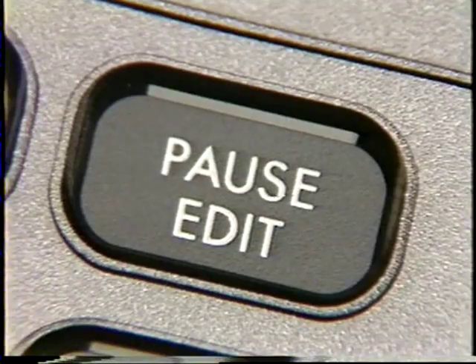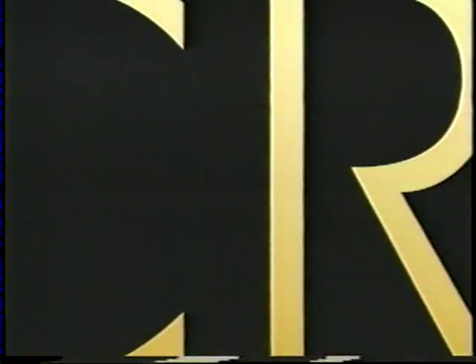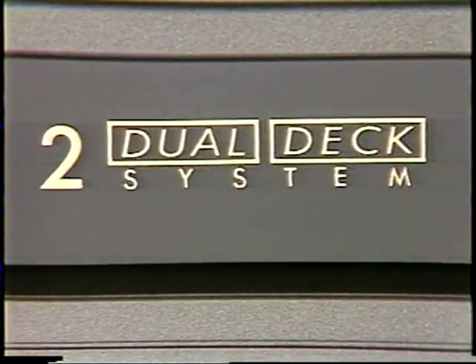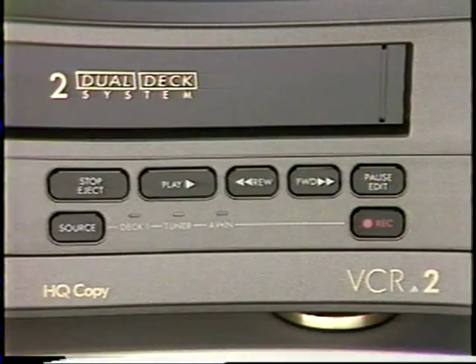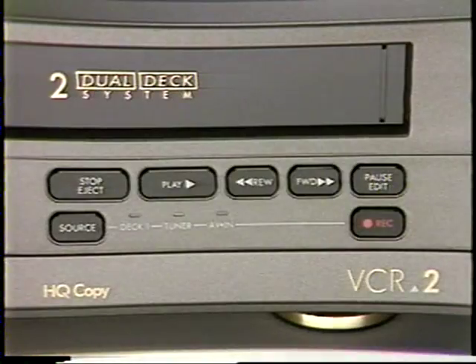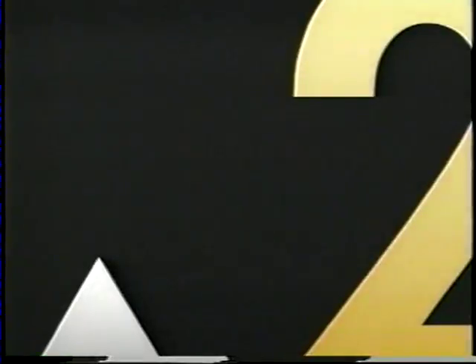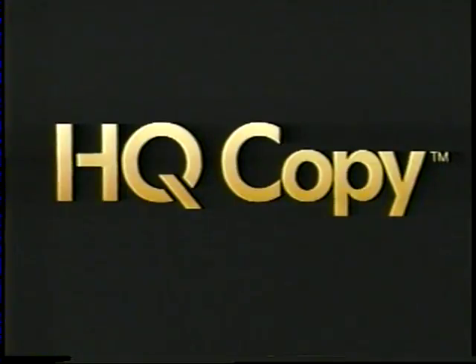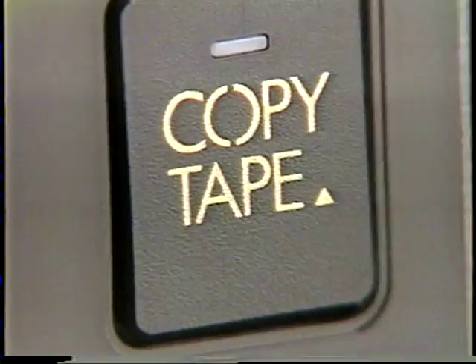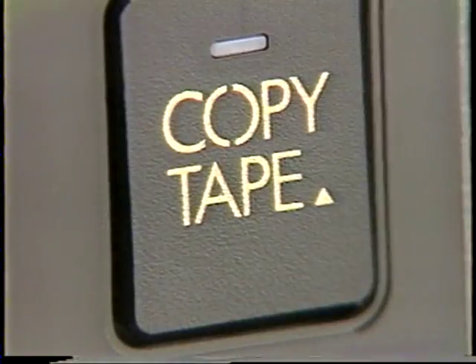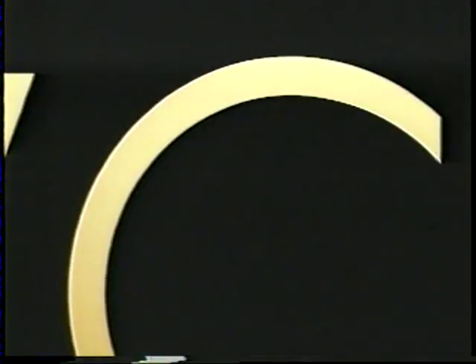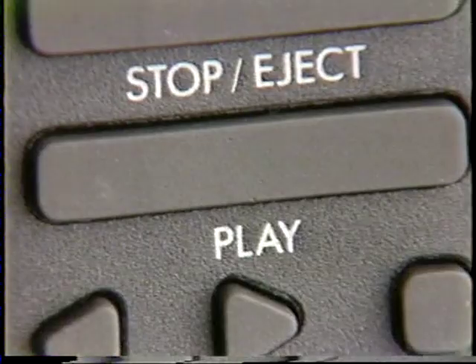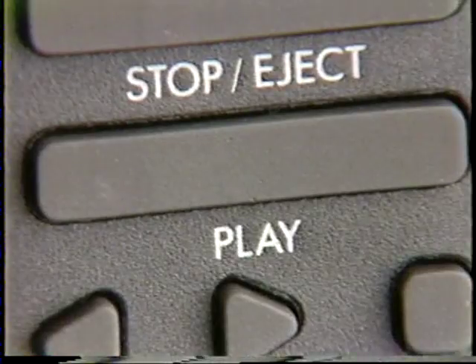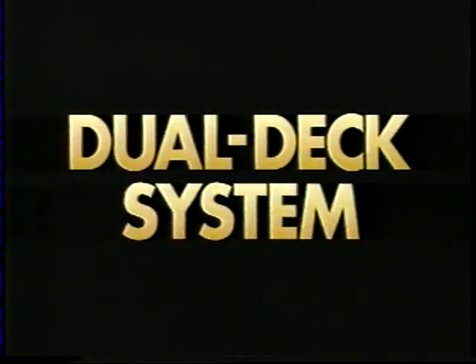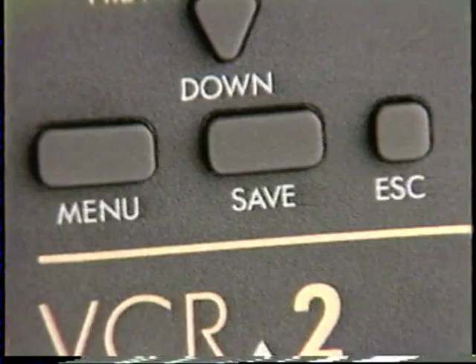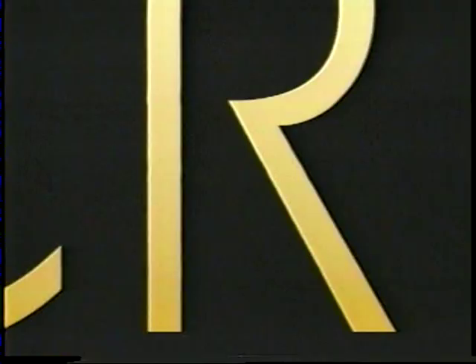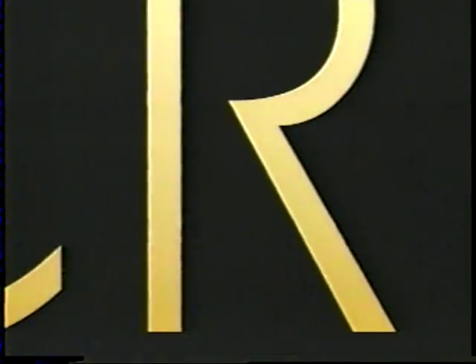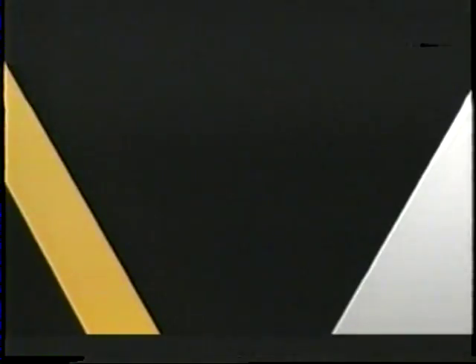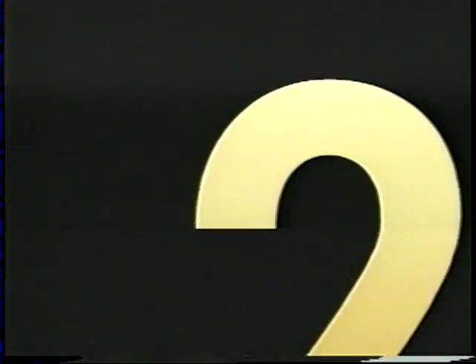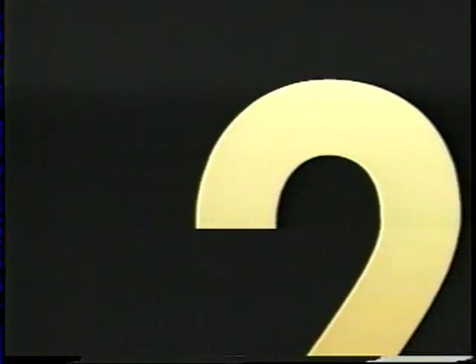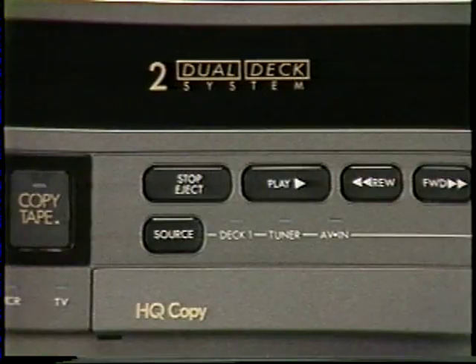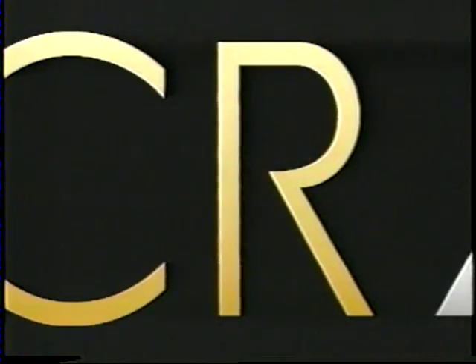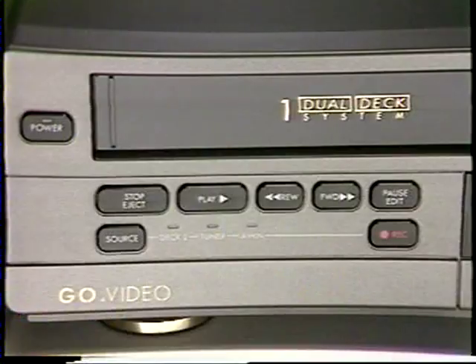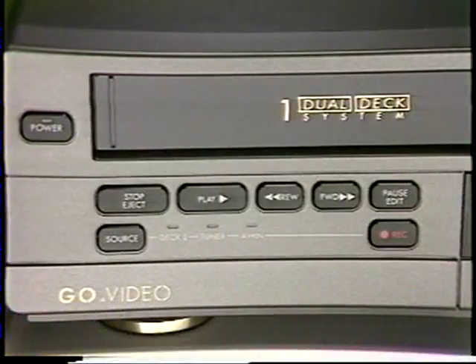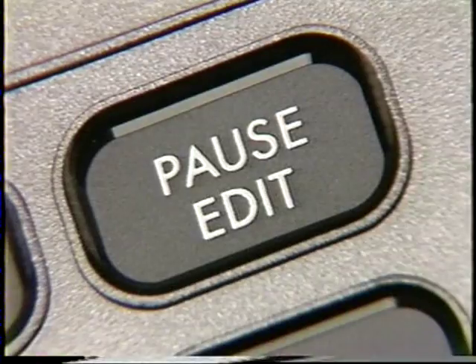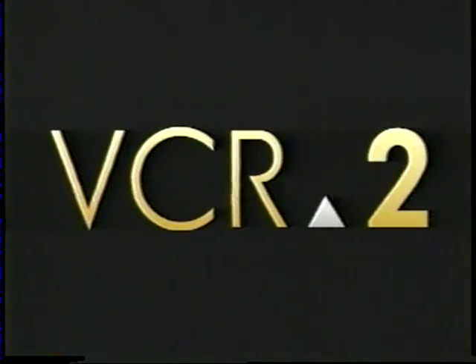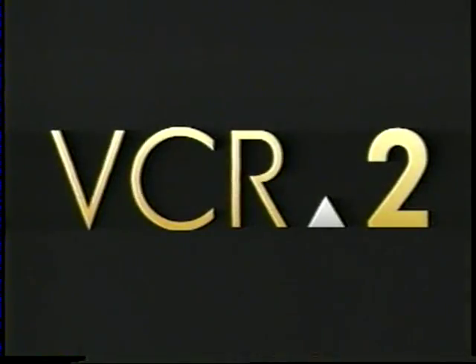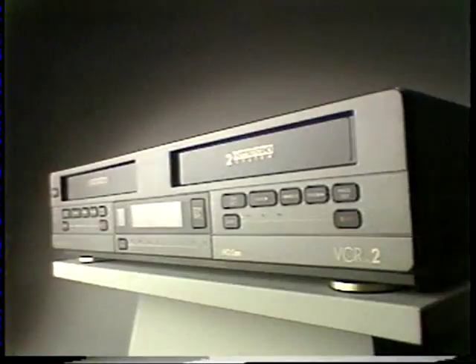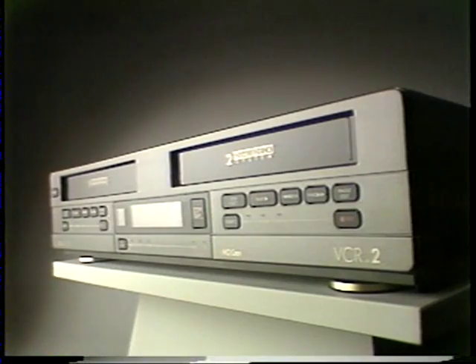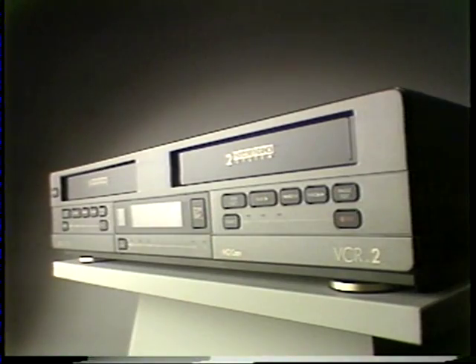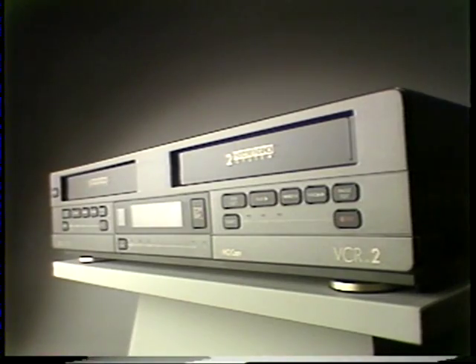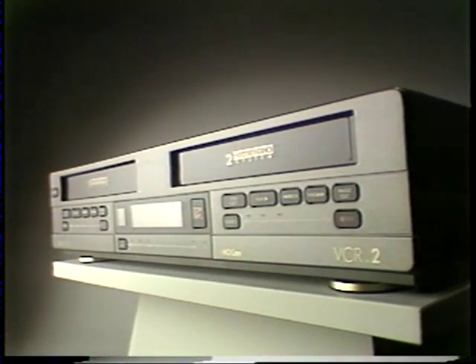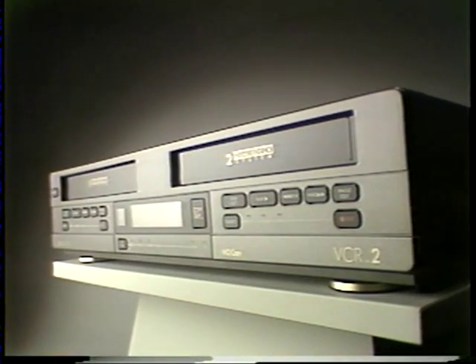Other VCRs can imitate, but never duplicate. Ask for a demonstration.